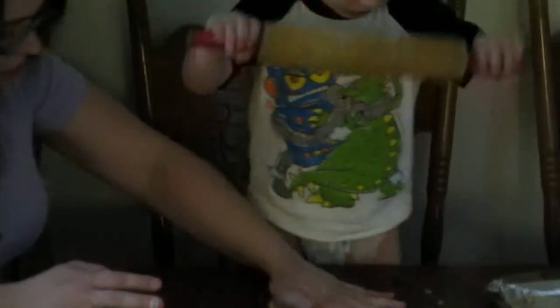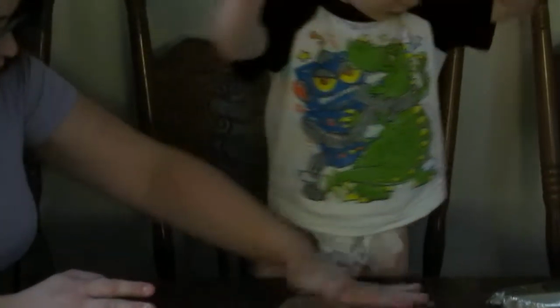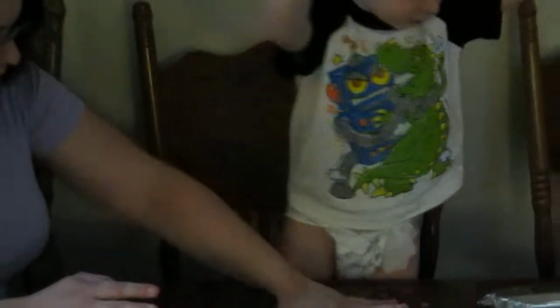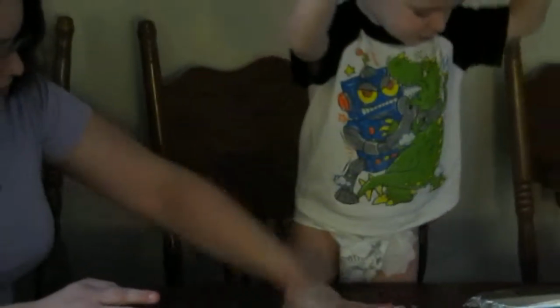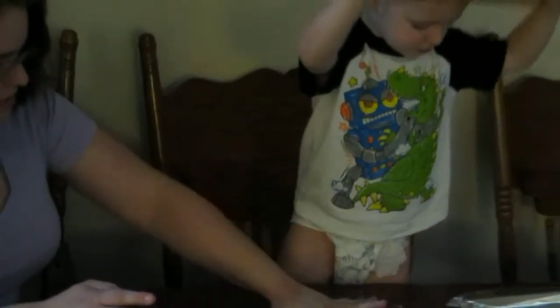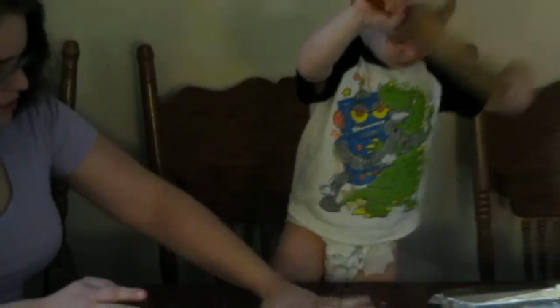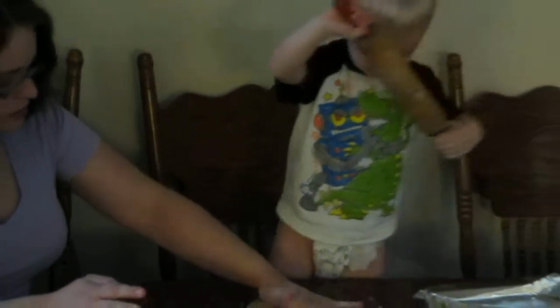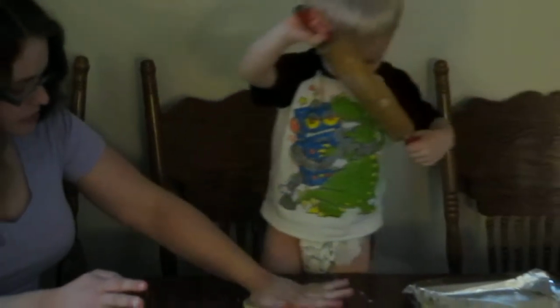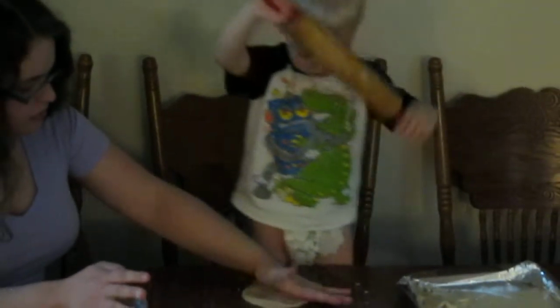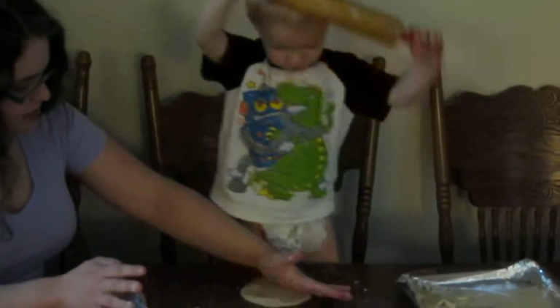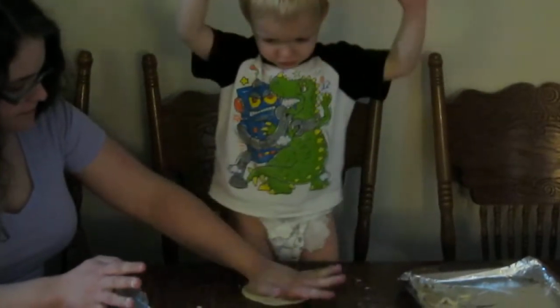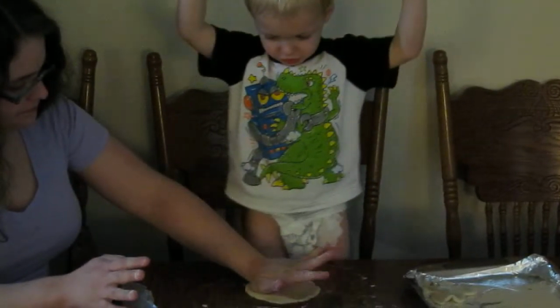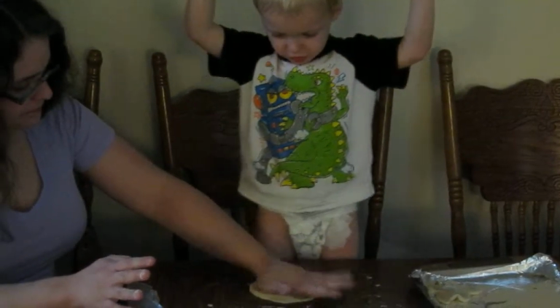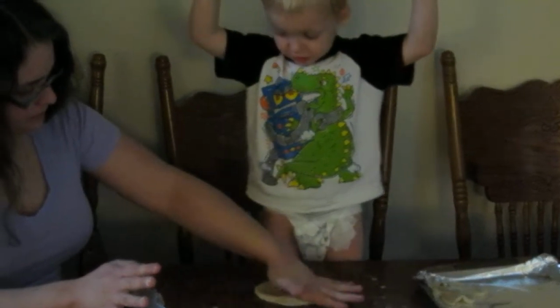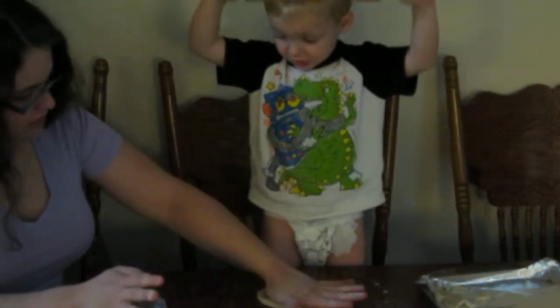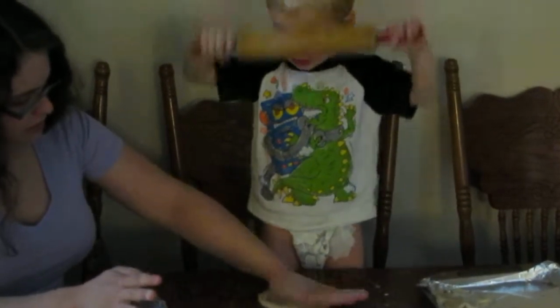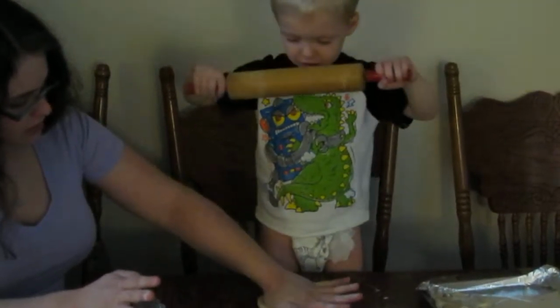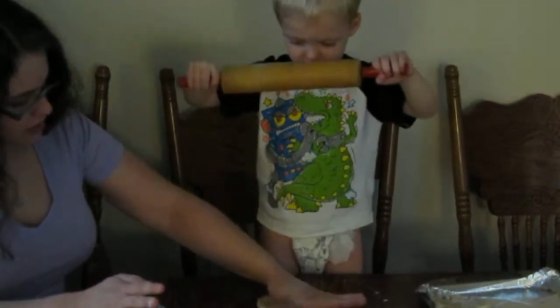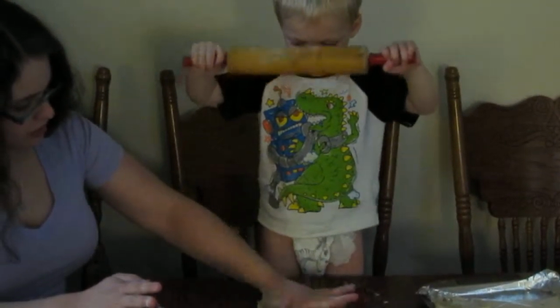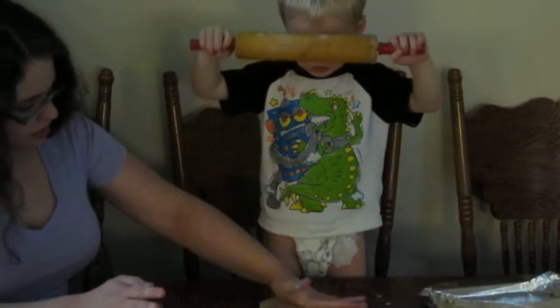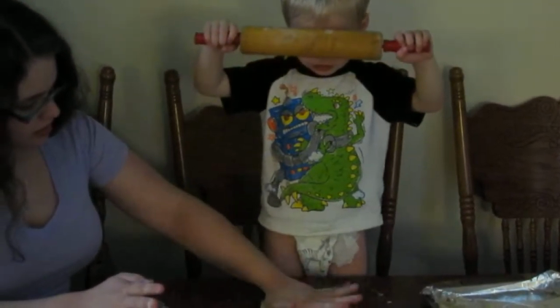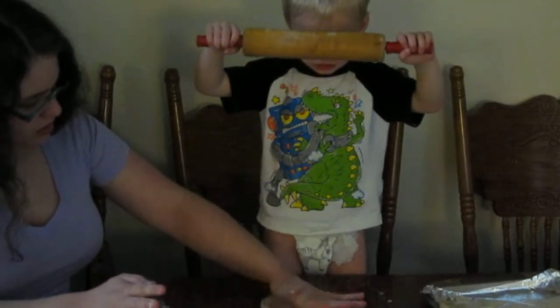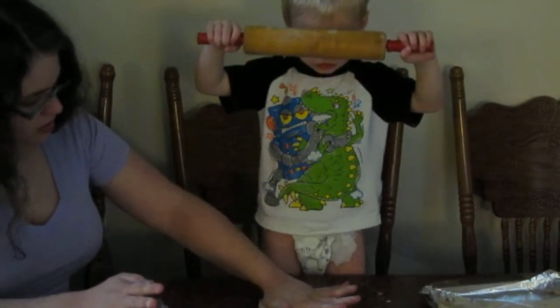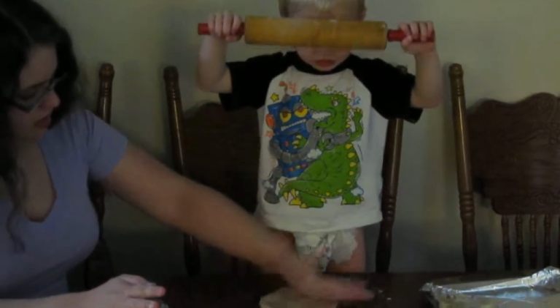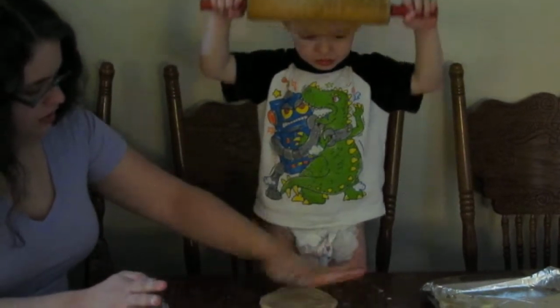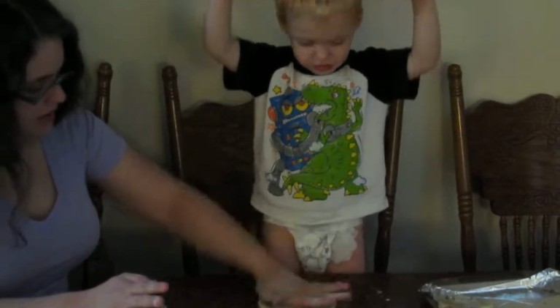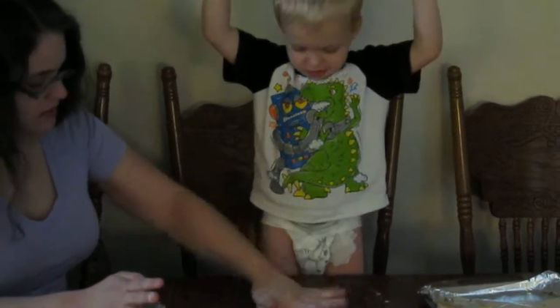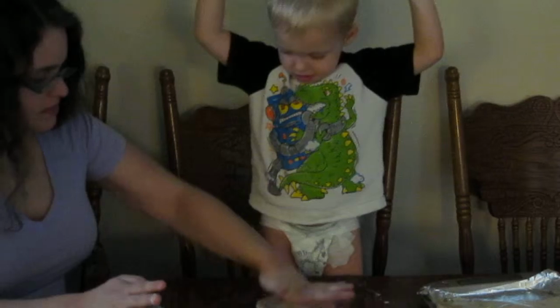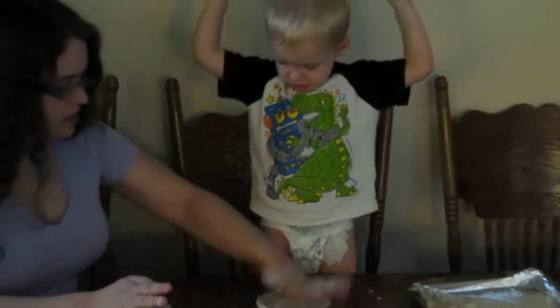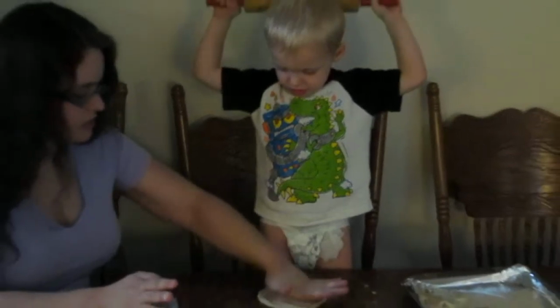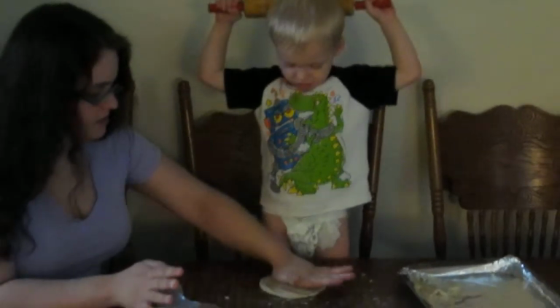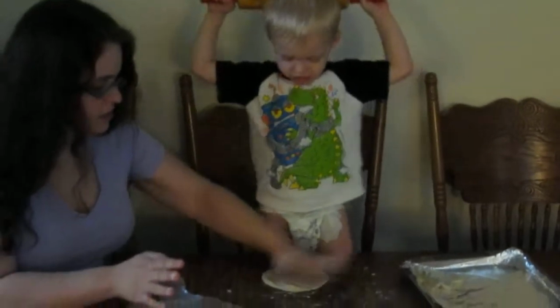Okay, you ready to make a Christmas tree? Okay, let's make a Christmas tree.